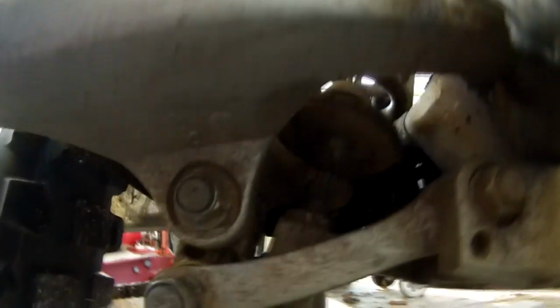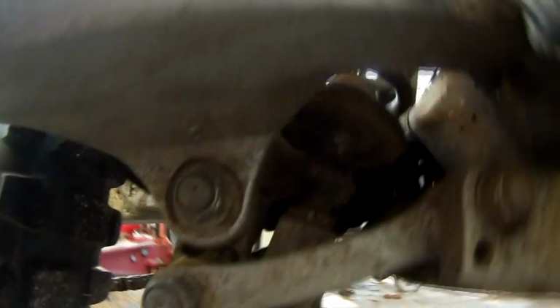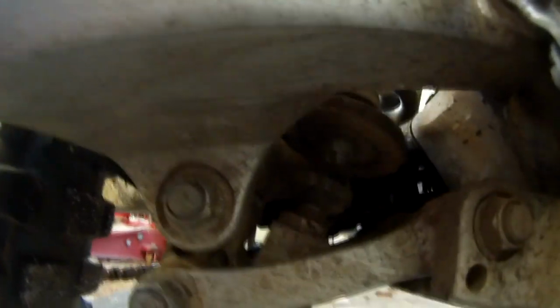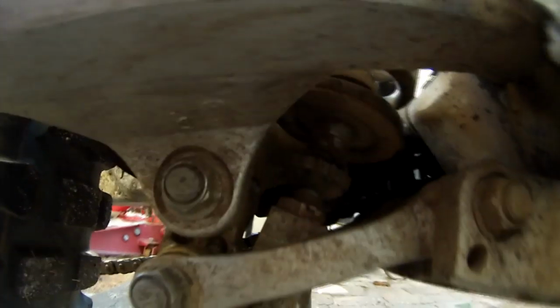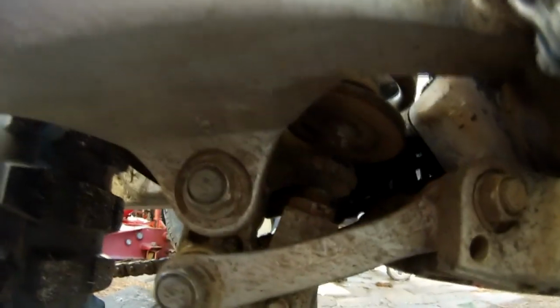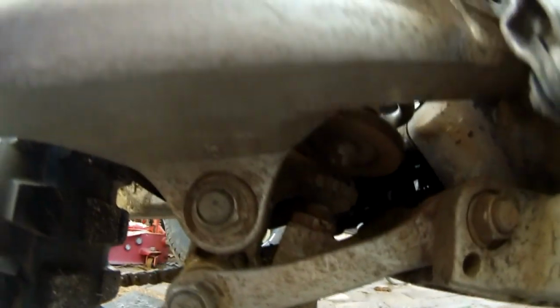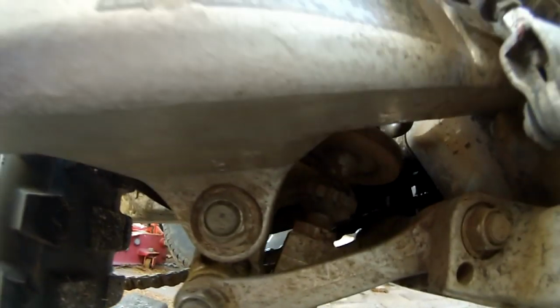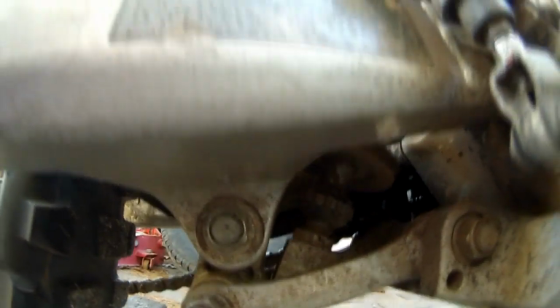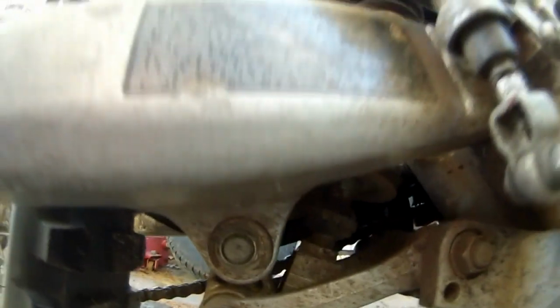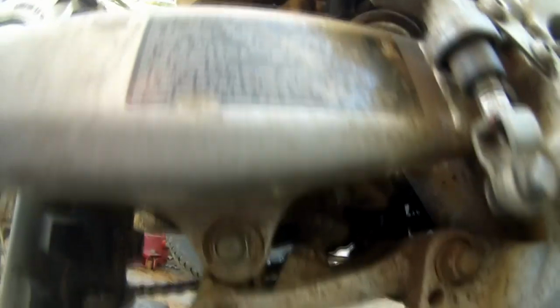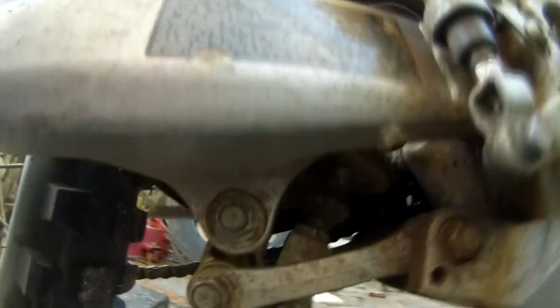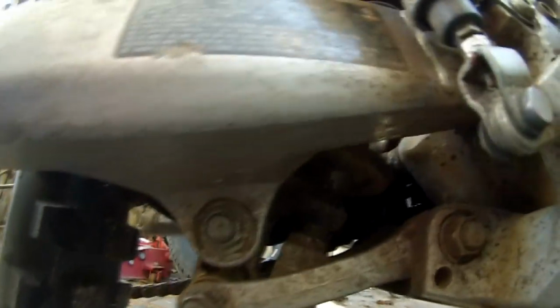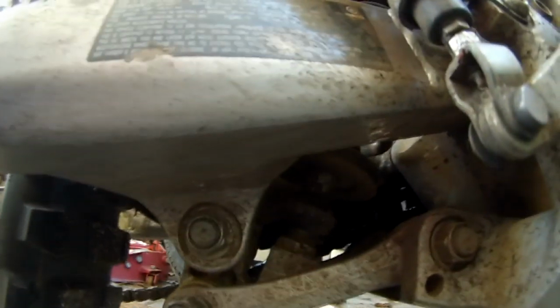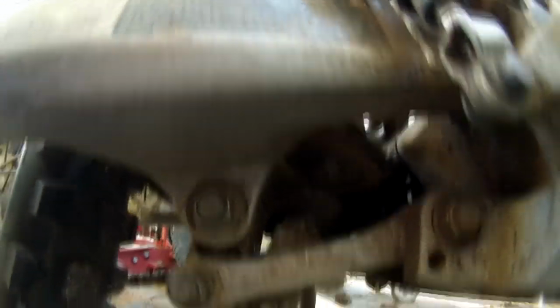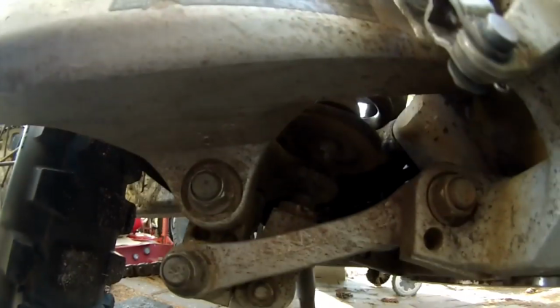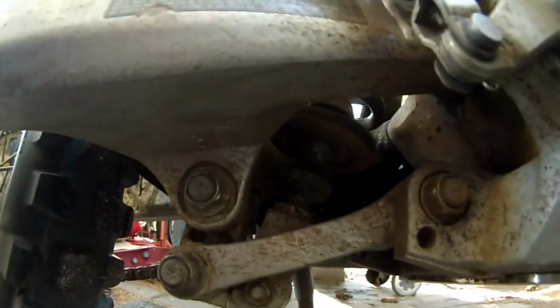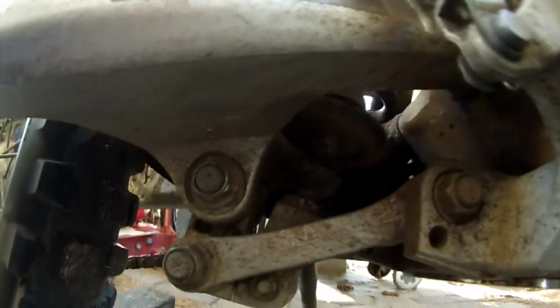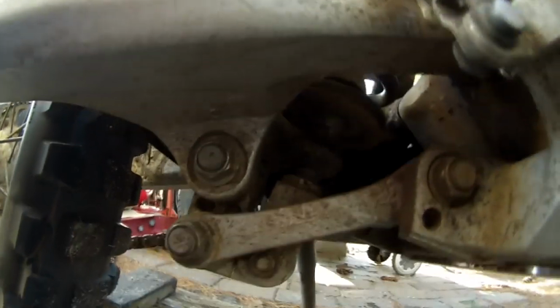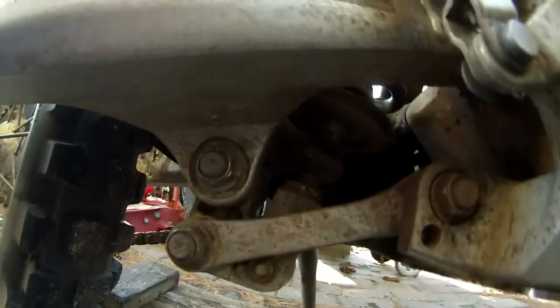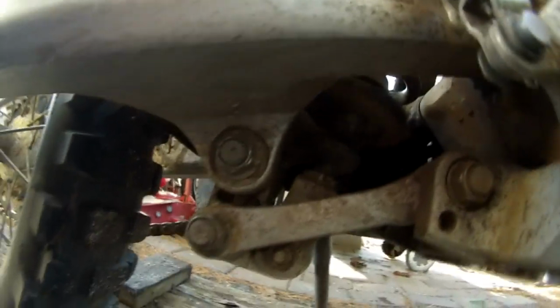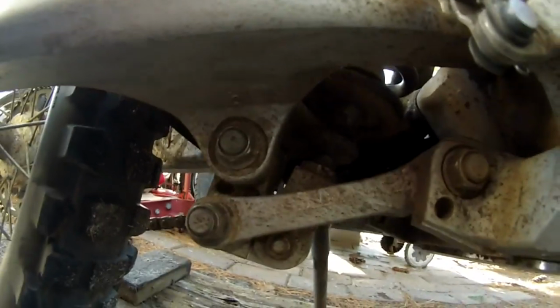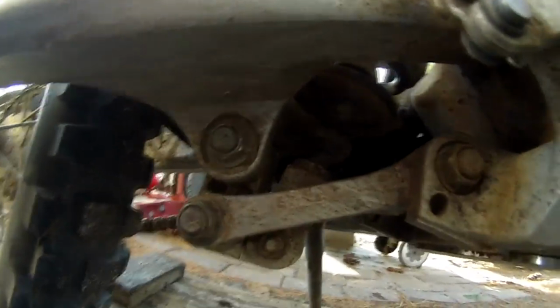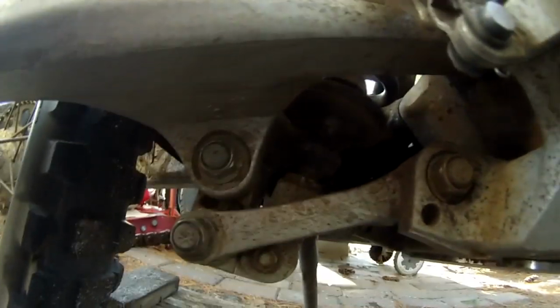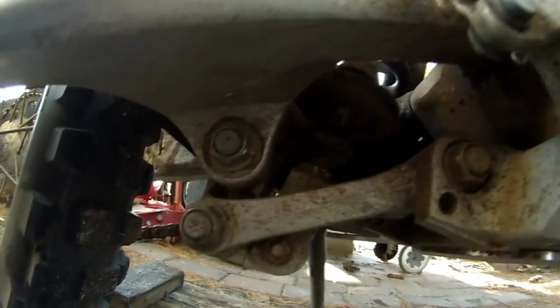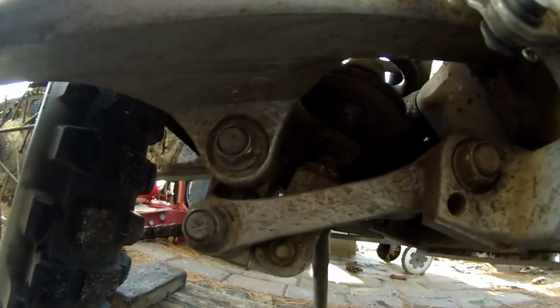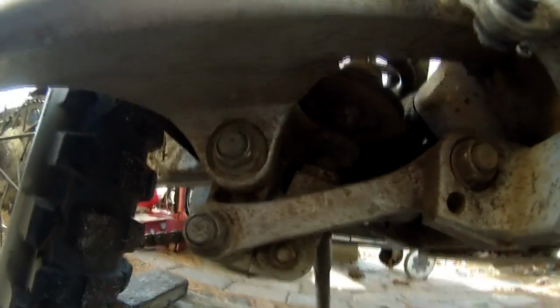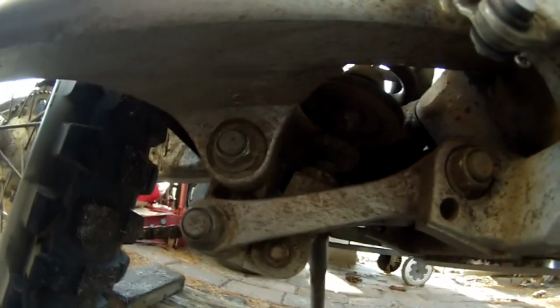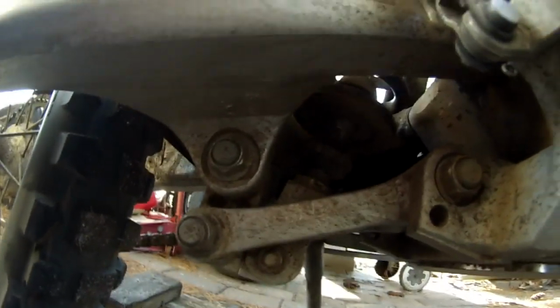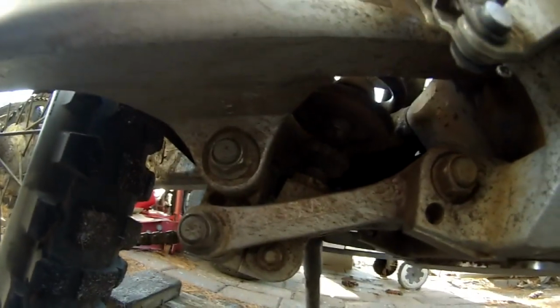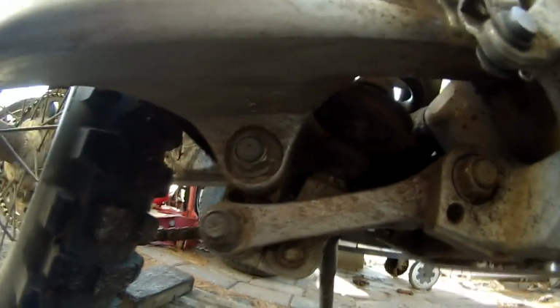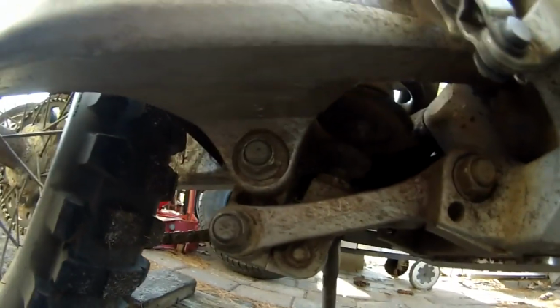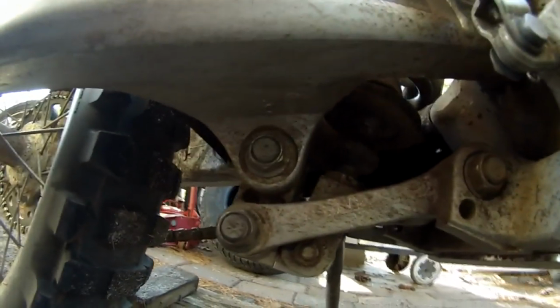These just turn to the right and to the left, and then the other screw turns to the right and to the left. And we are going to see where that leaves me.